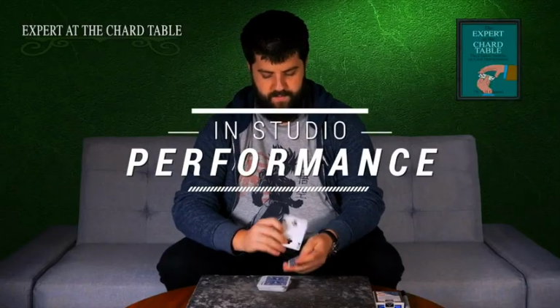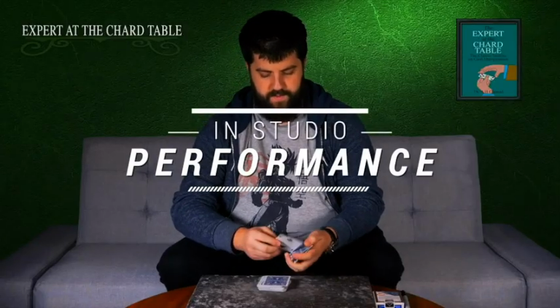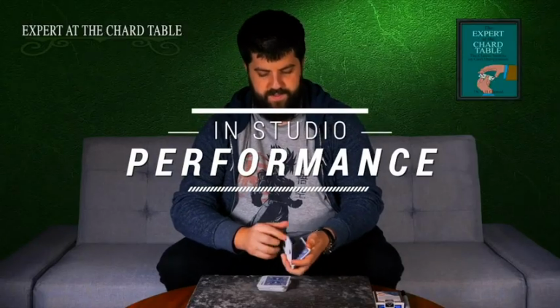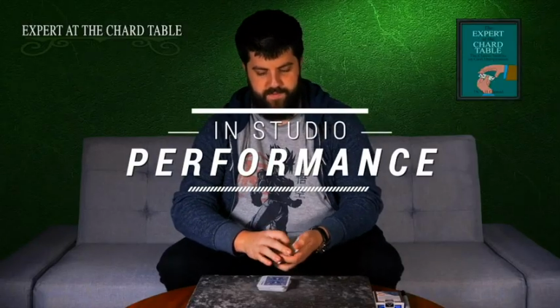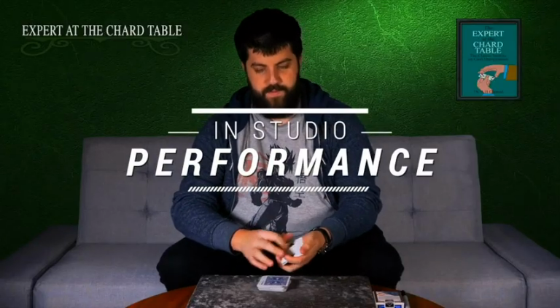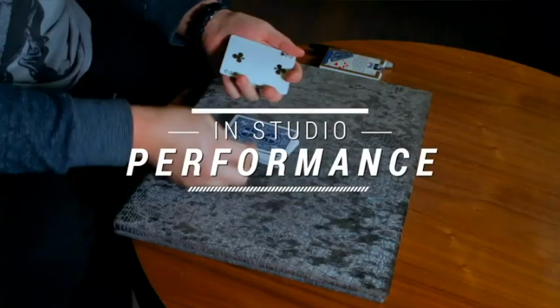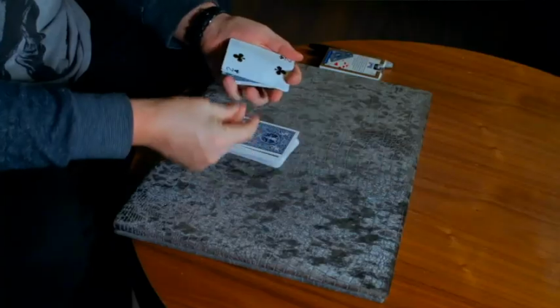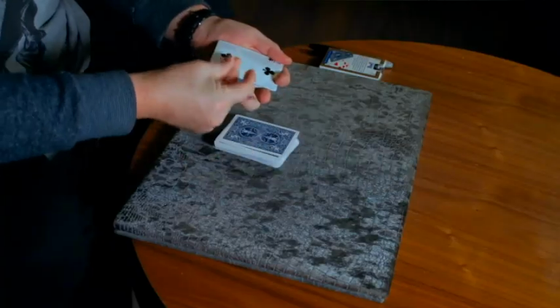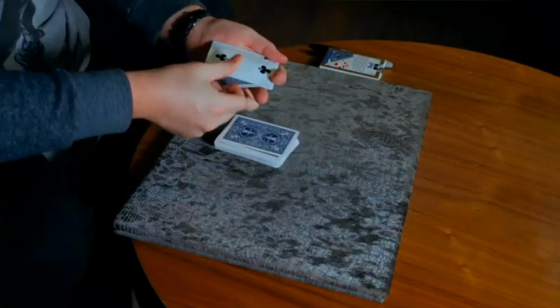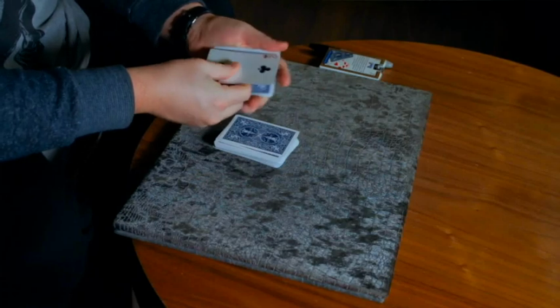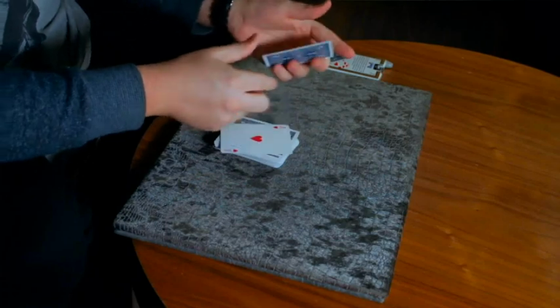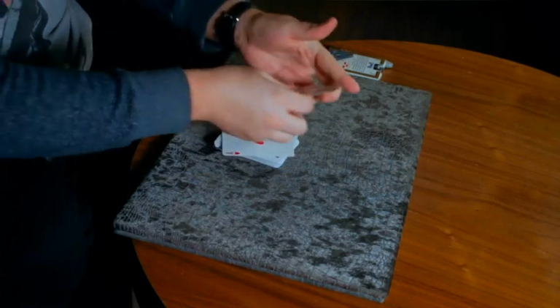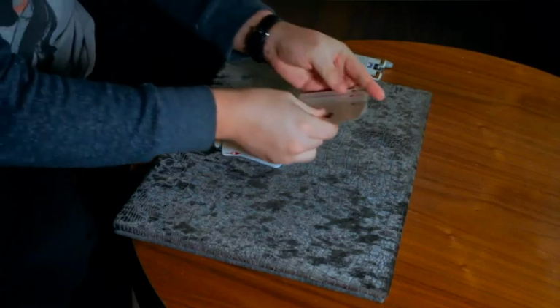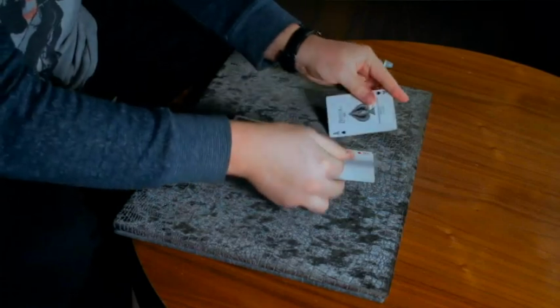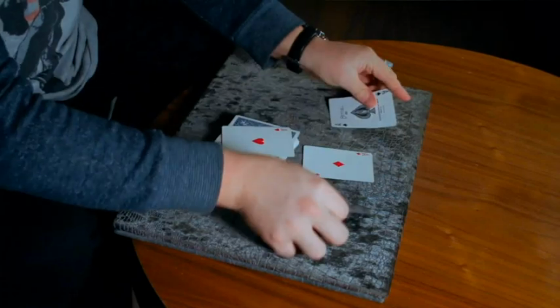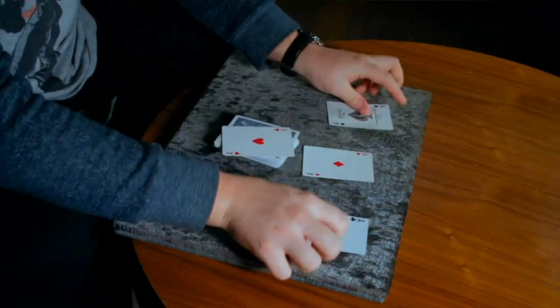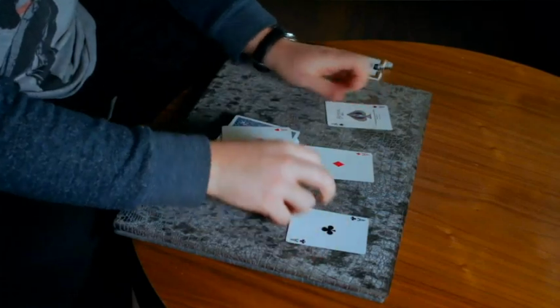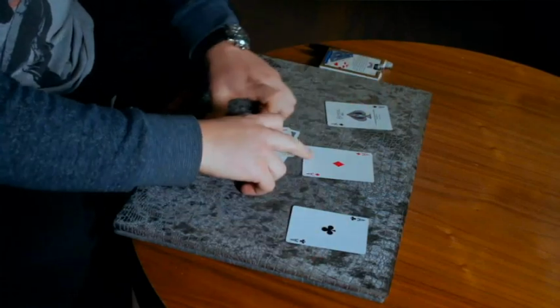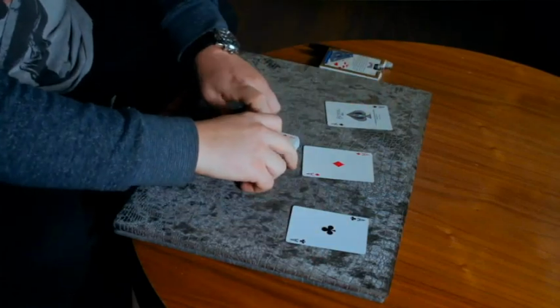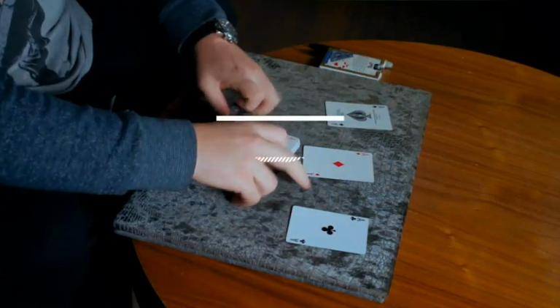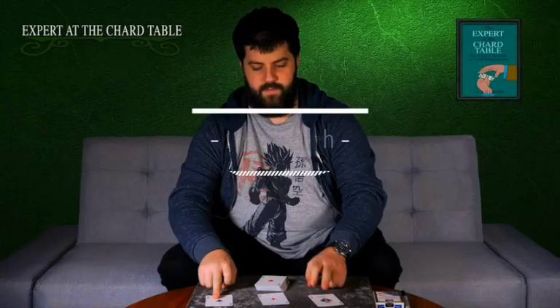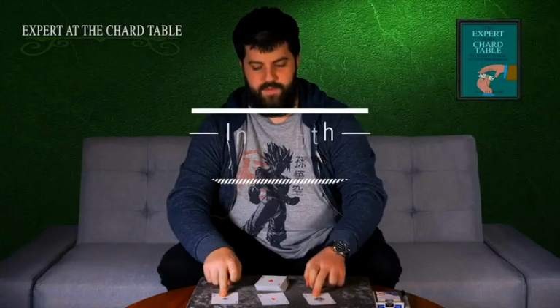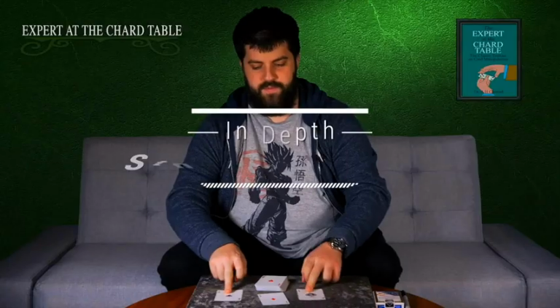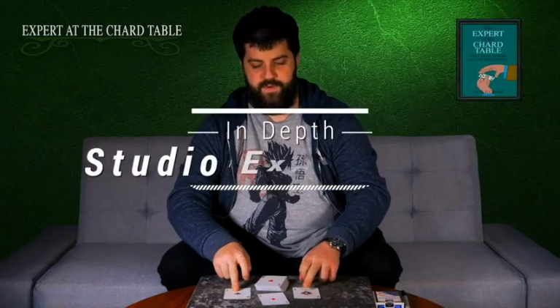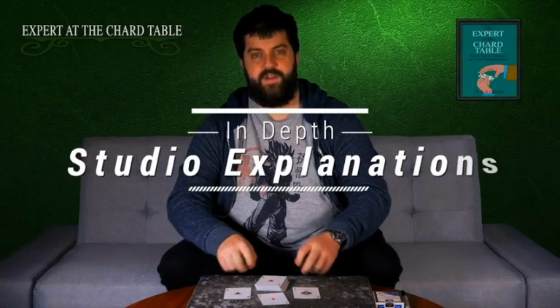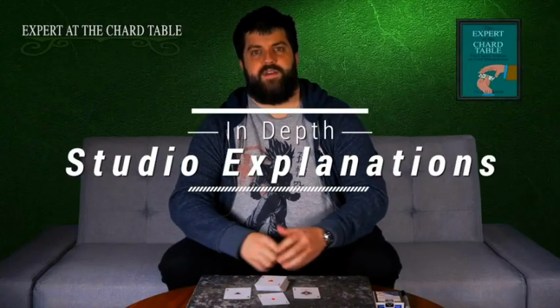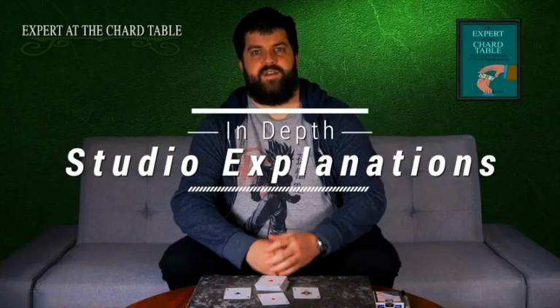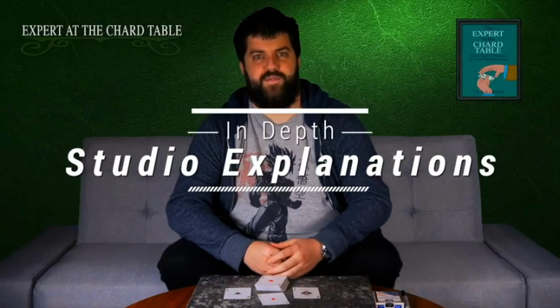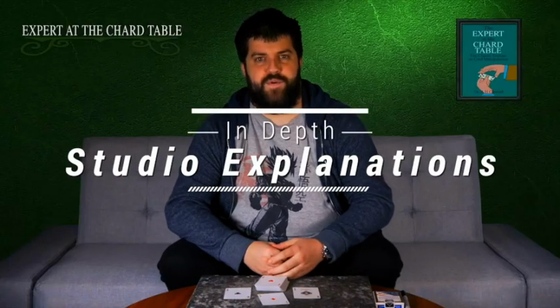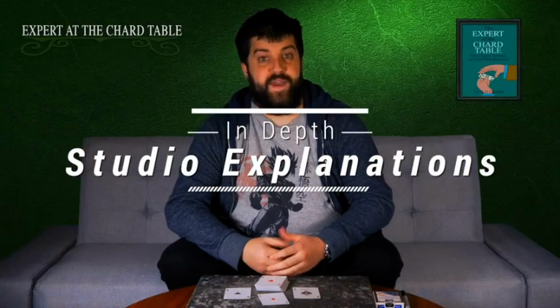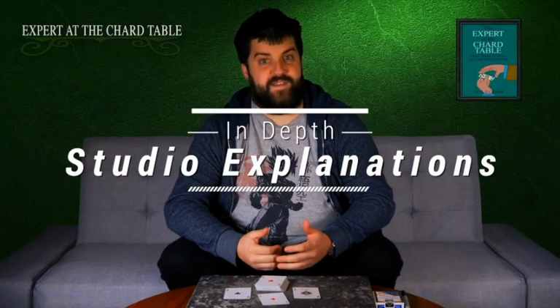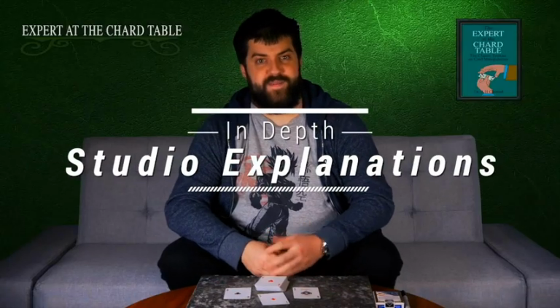You can see the twos here. Starting with fingers, you can actually change these into one, two, three, four aces.